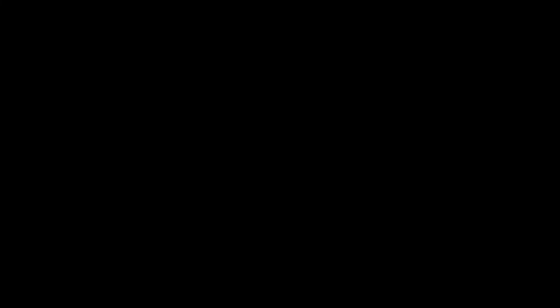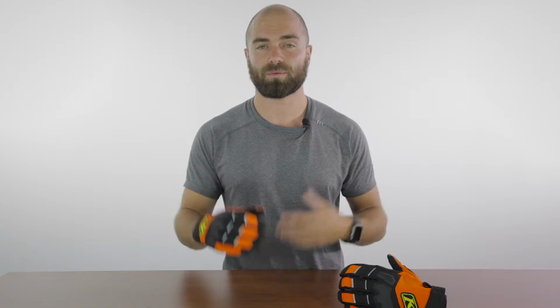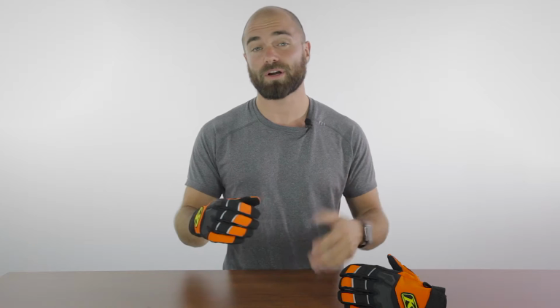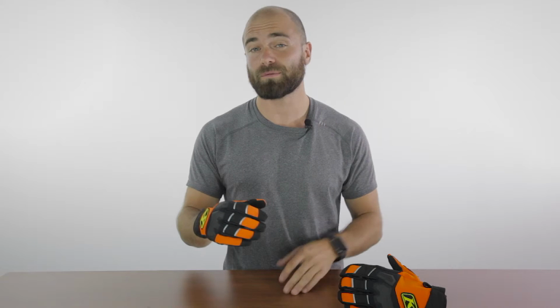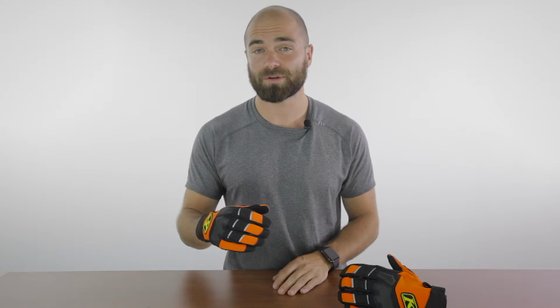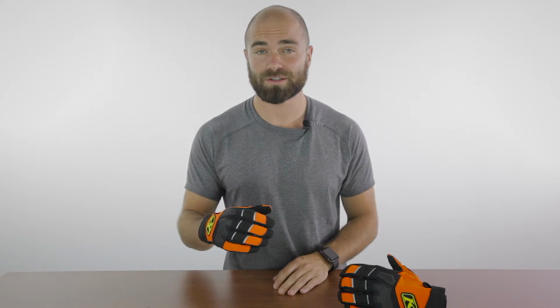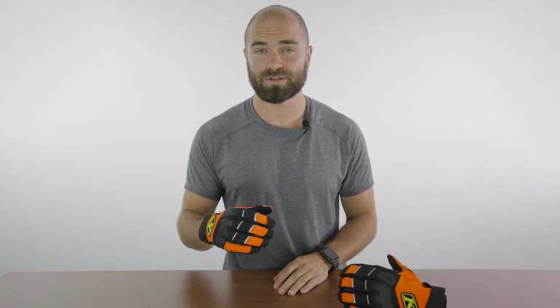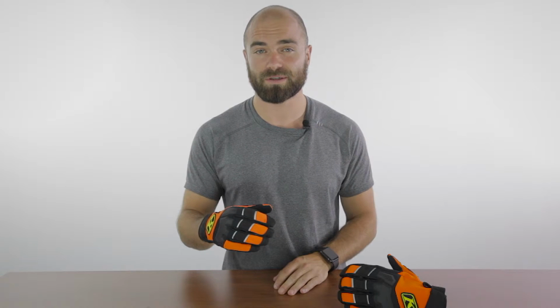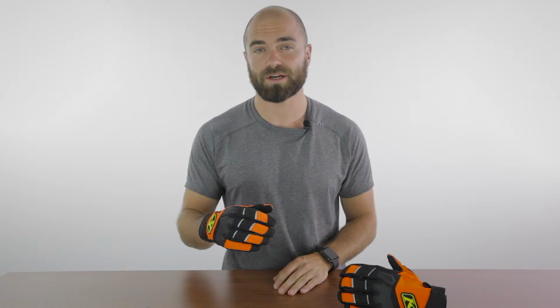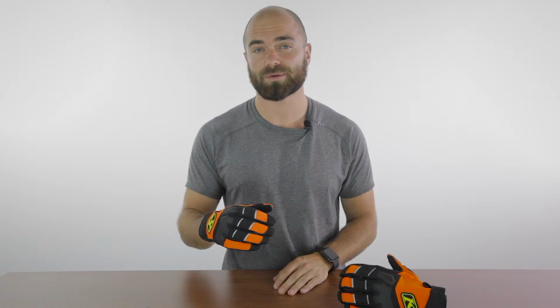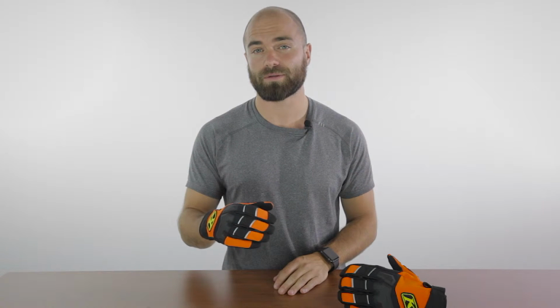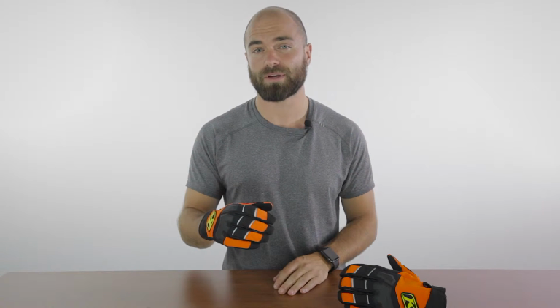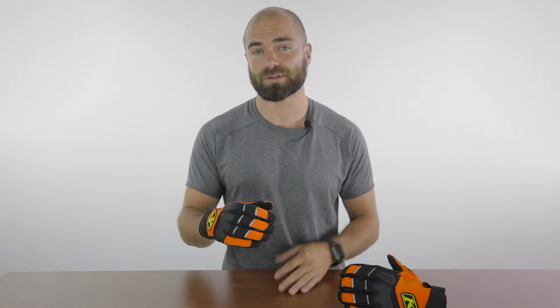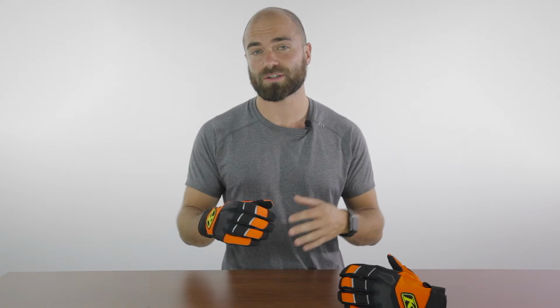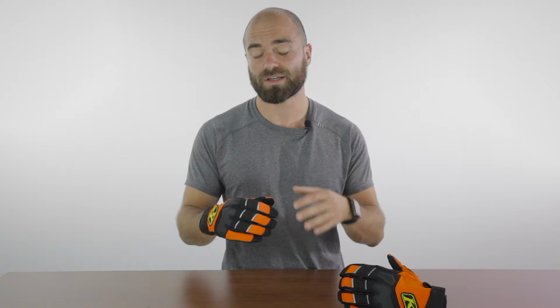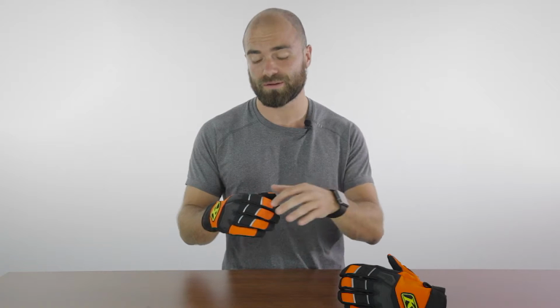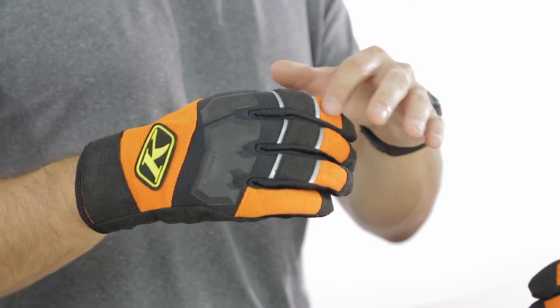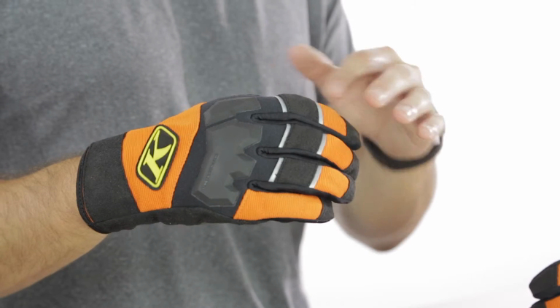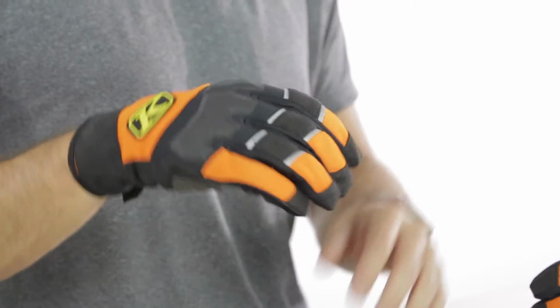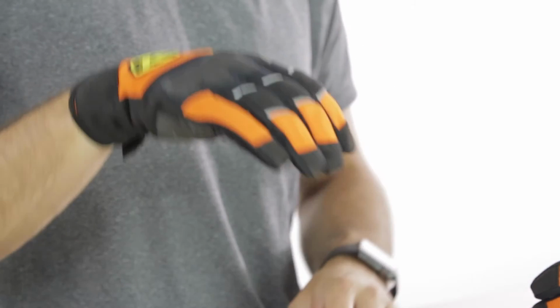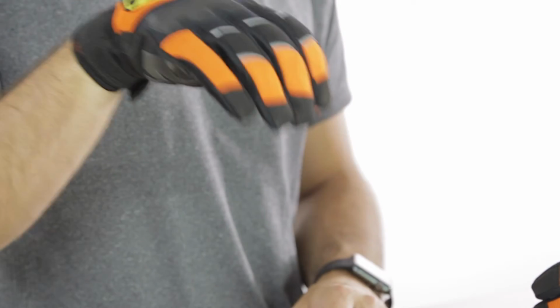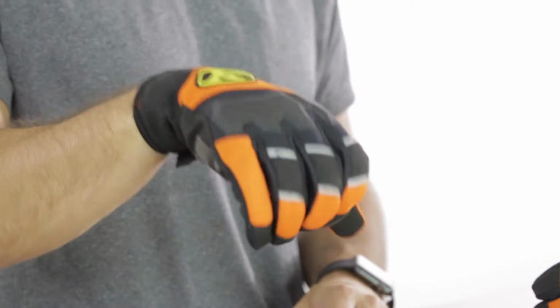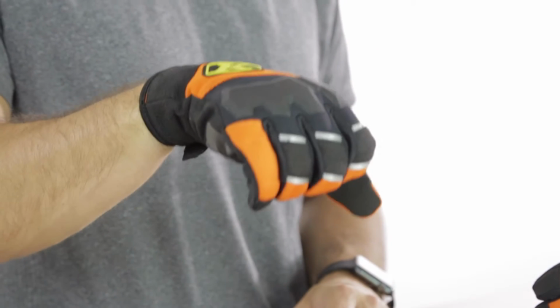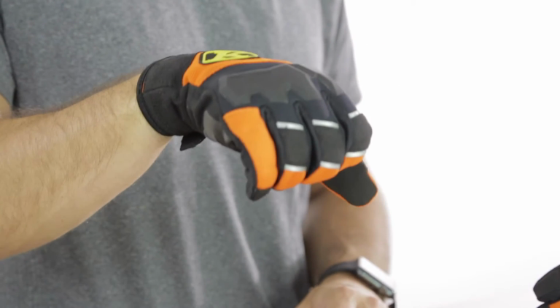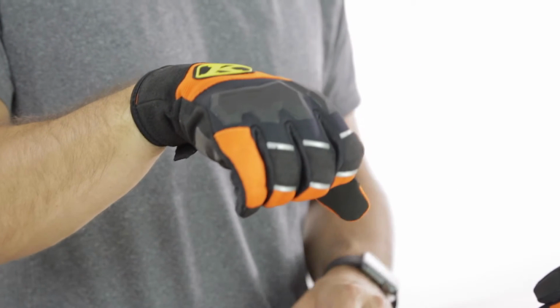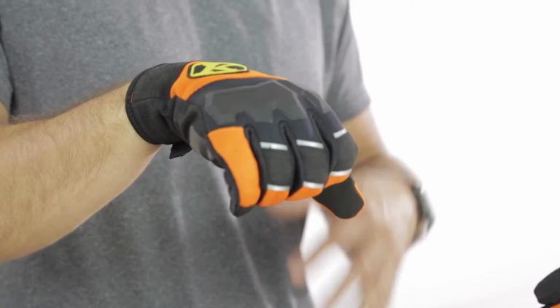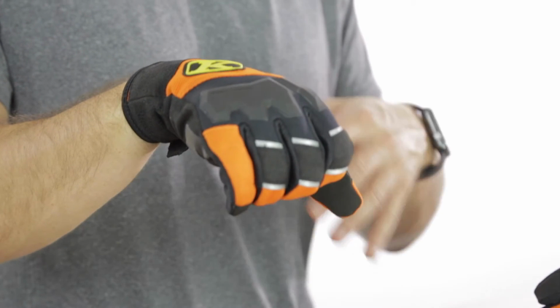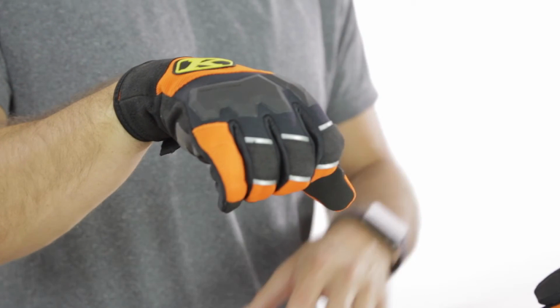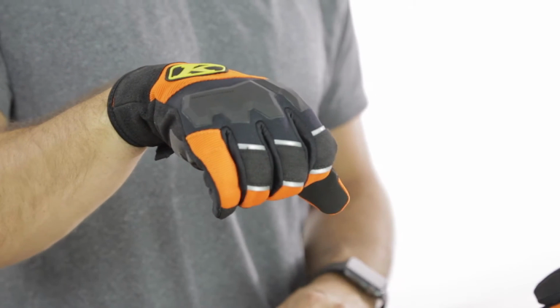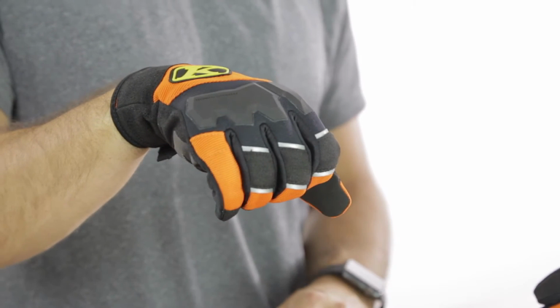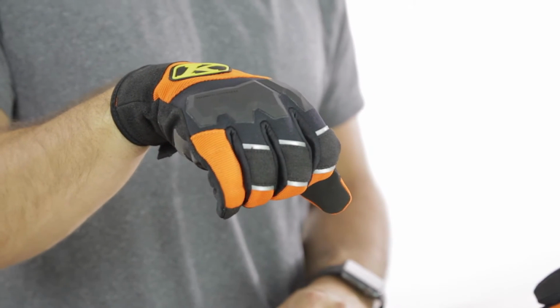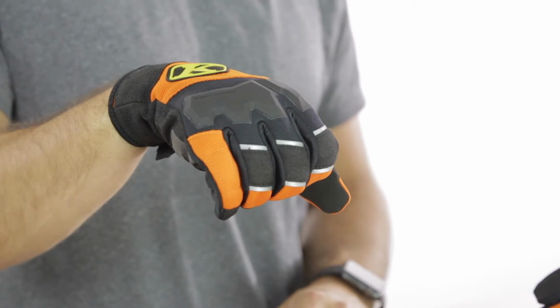When we're talking about protection, these gloves also have 3M Scotchlight in the fingers, so it's very easy to be seen when you're in that riding position.